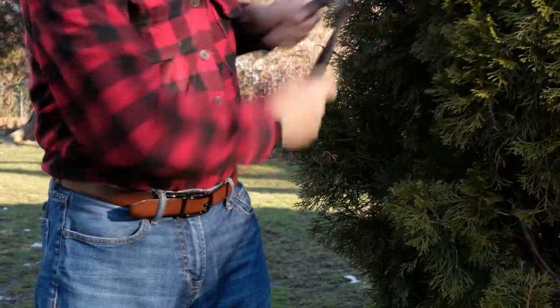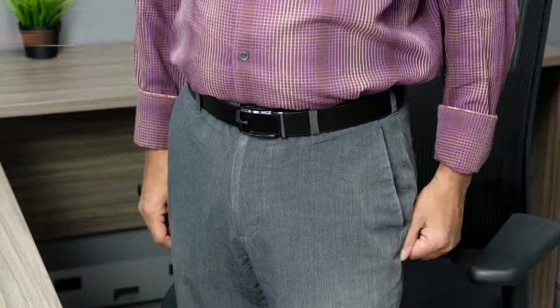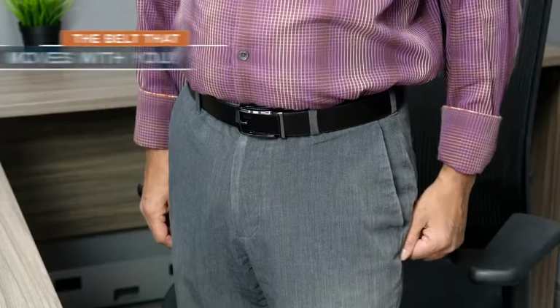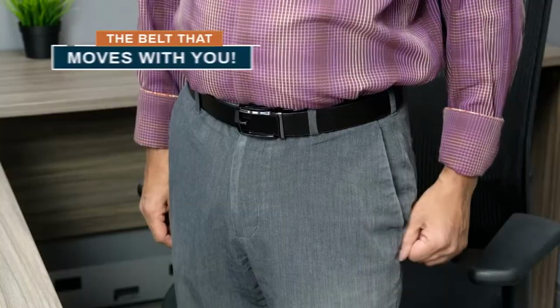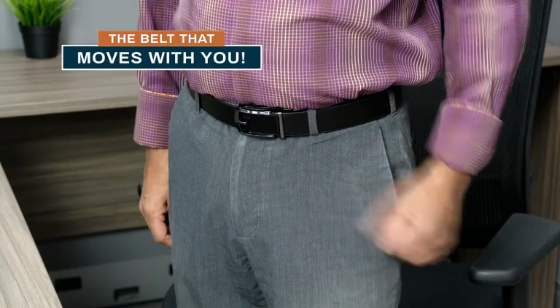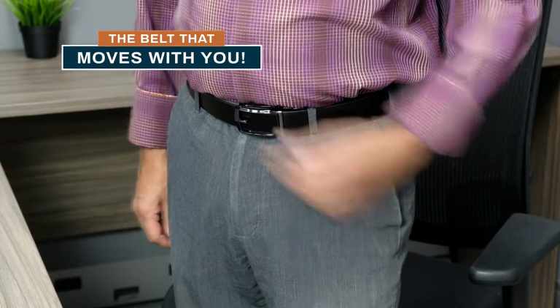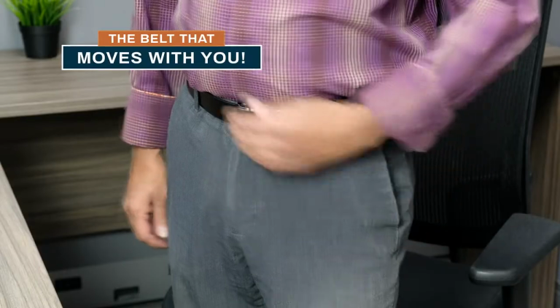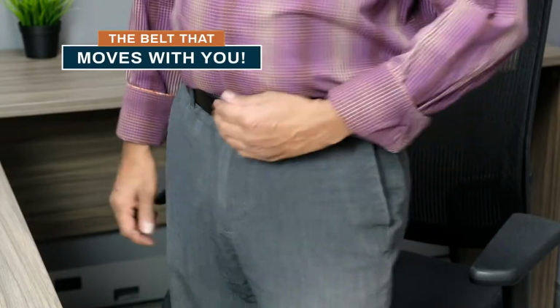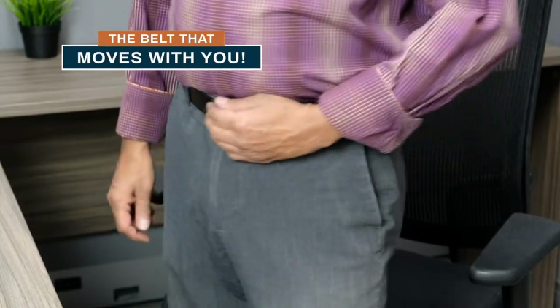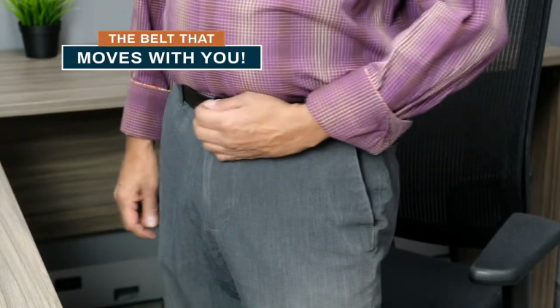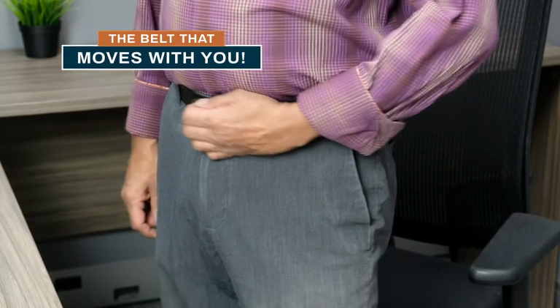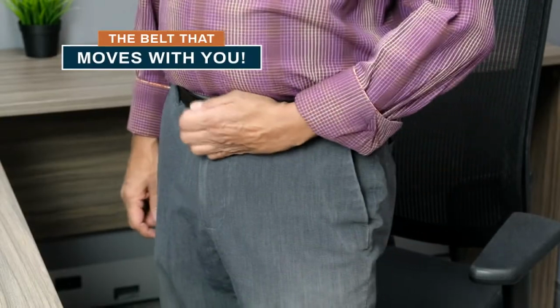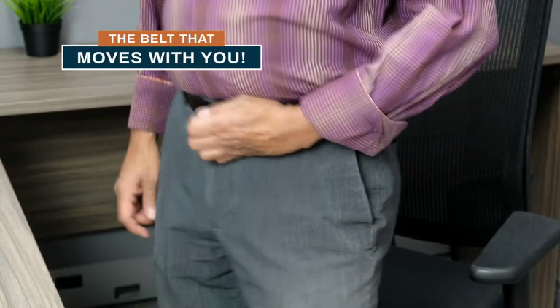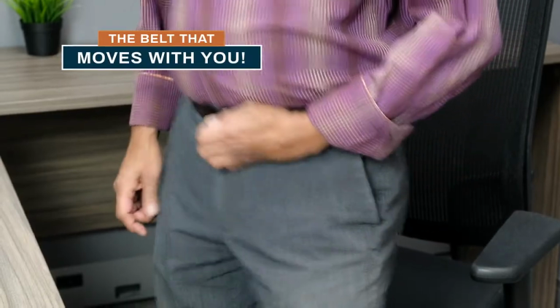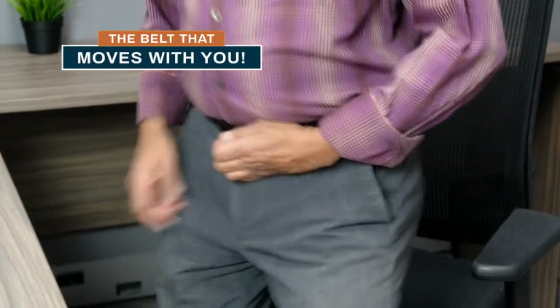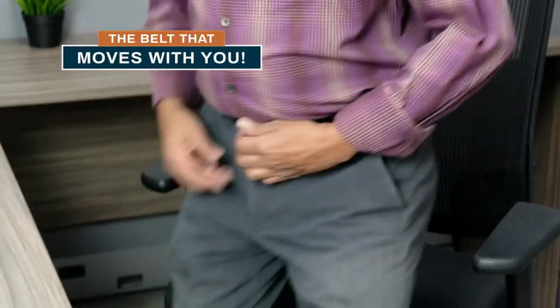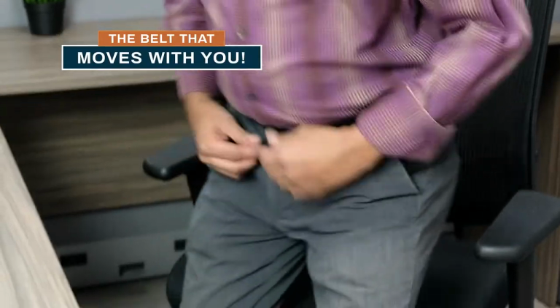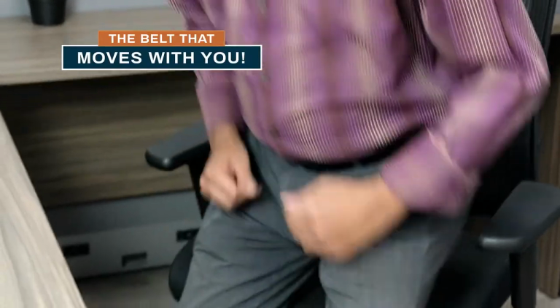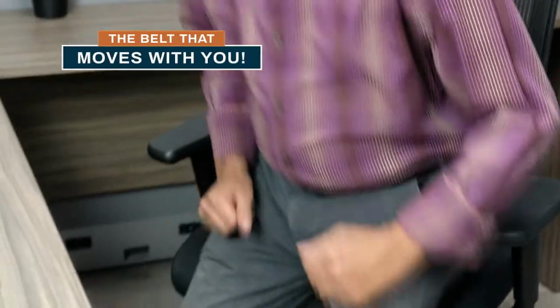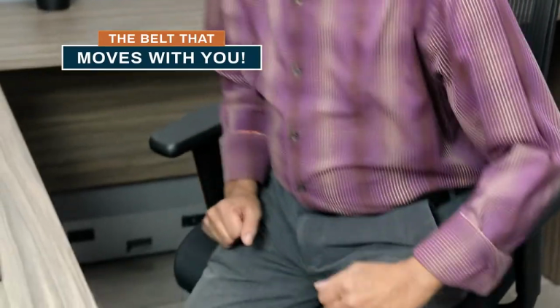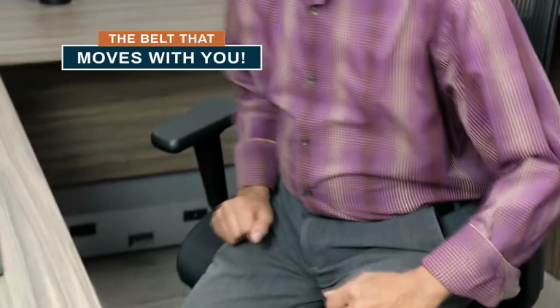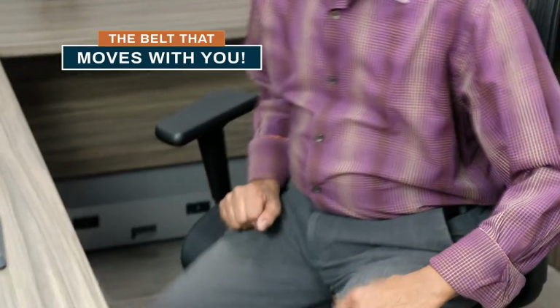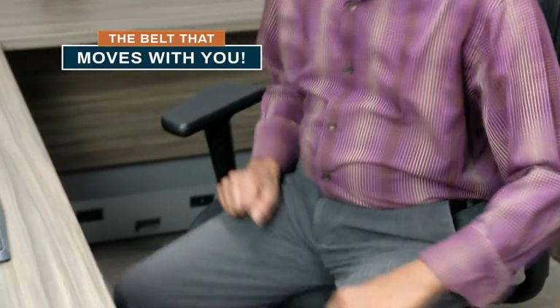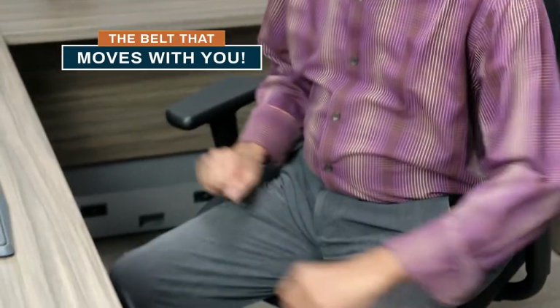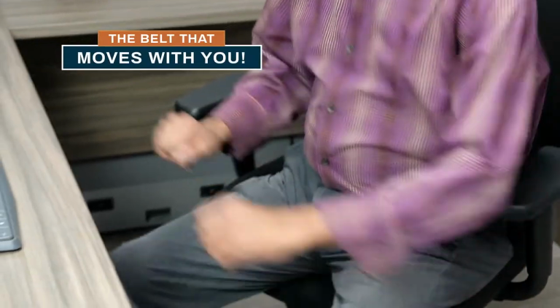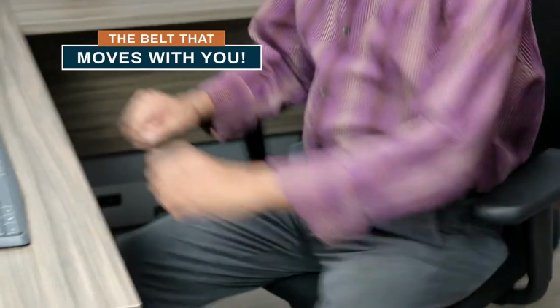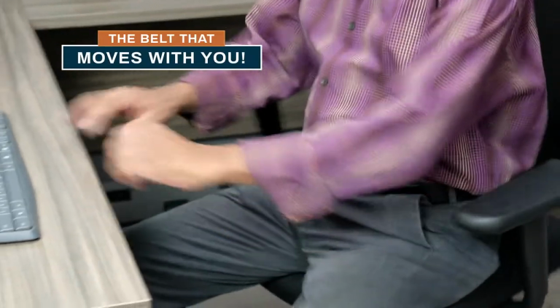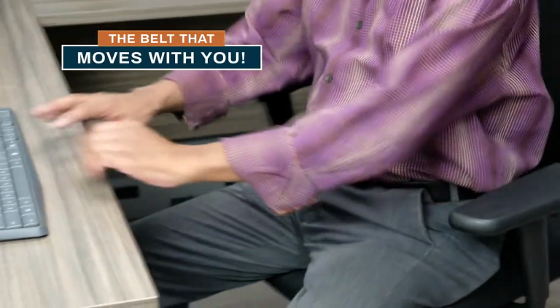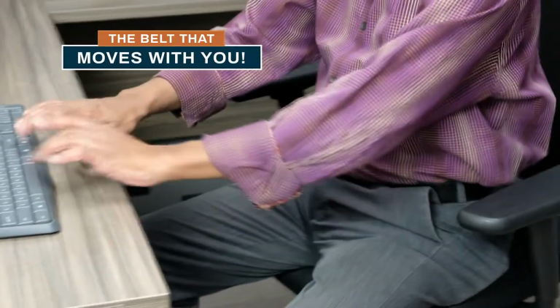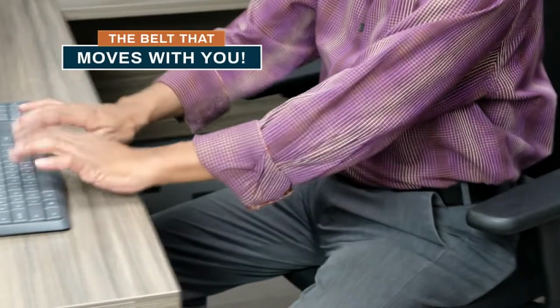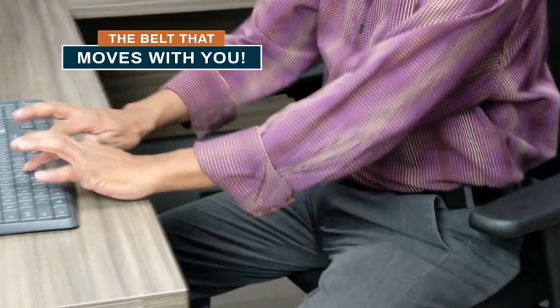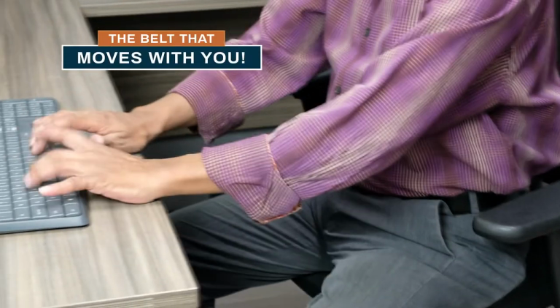No more tight belt when you sit. Easily adjust any time in a pinch and stay comfortable all day long.